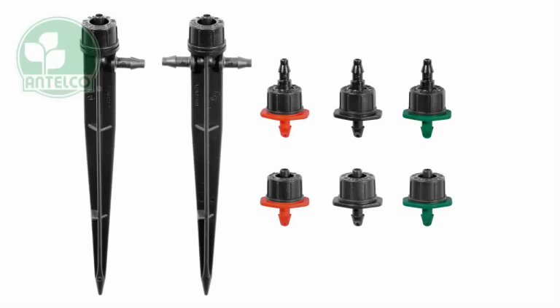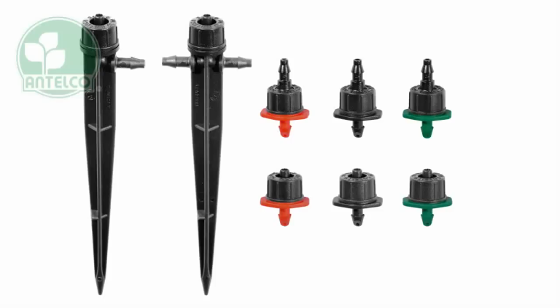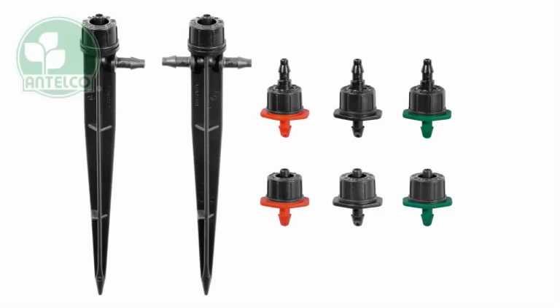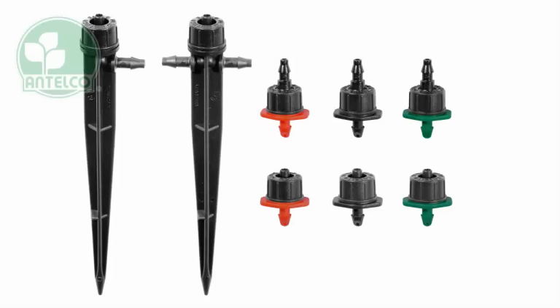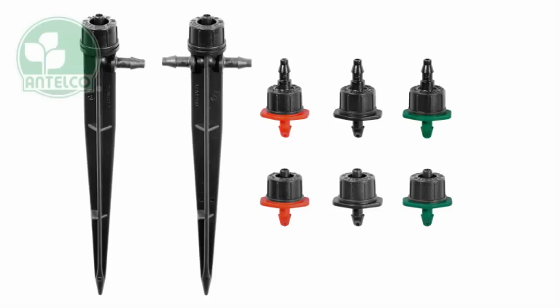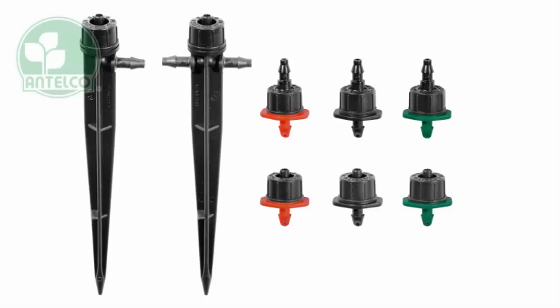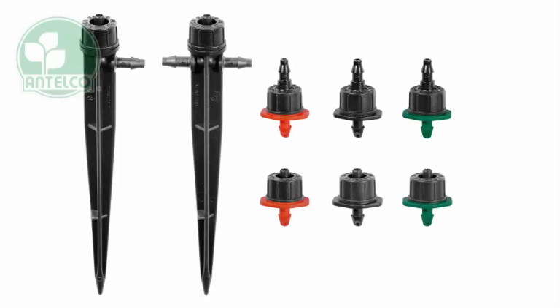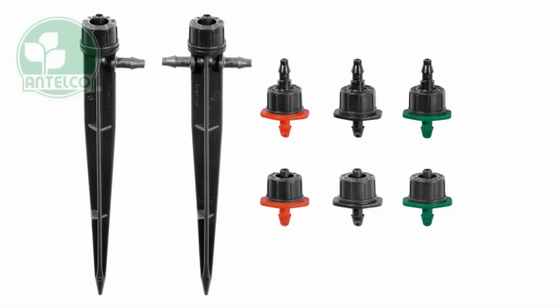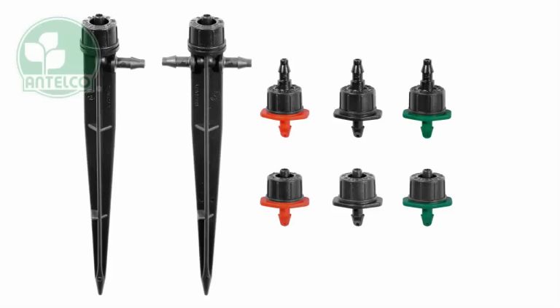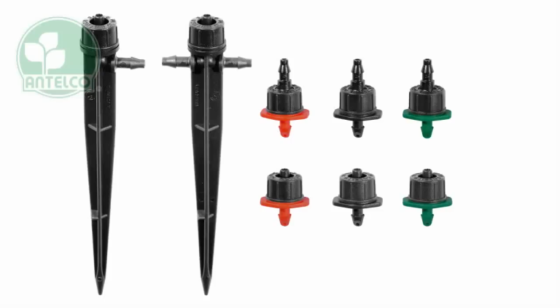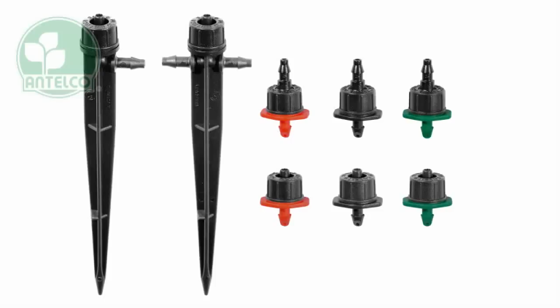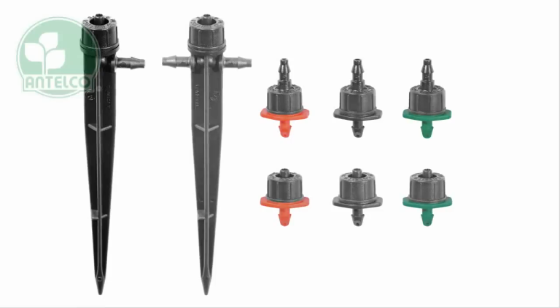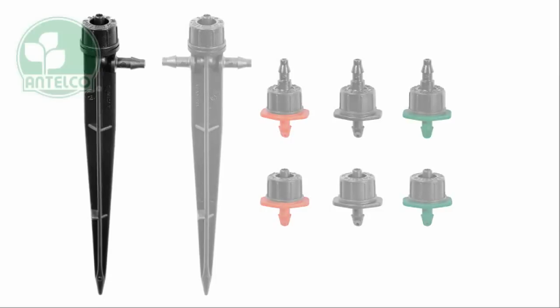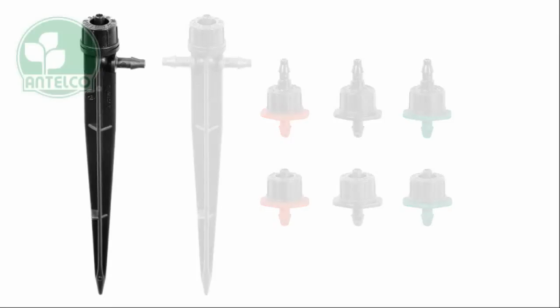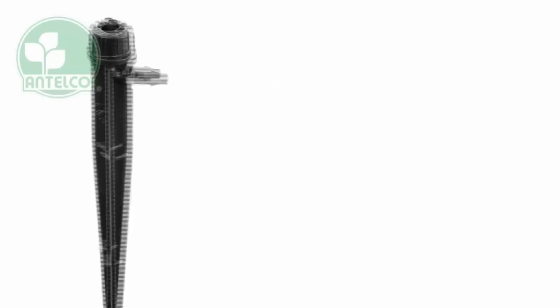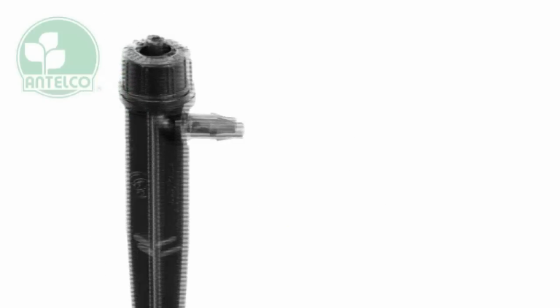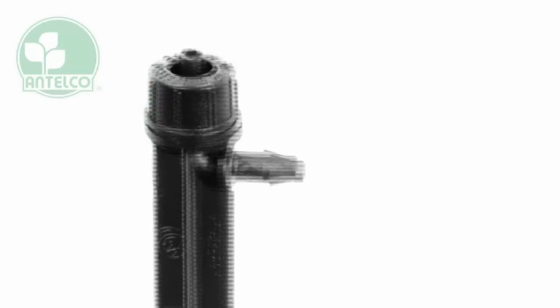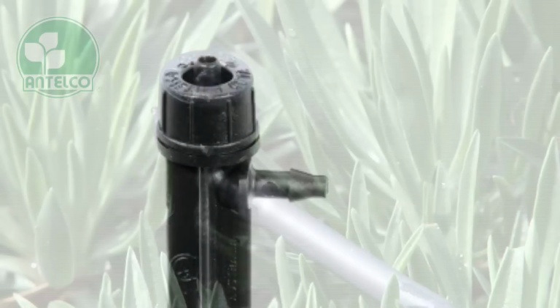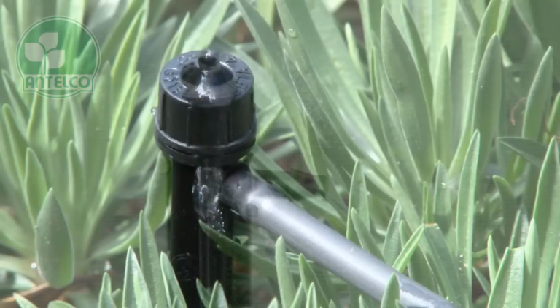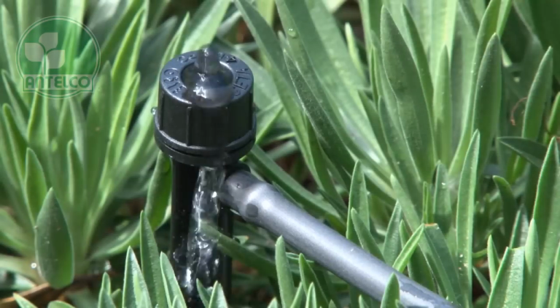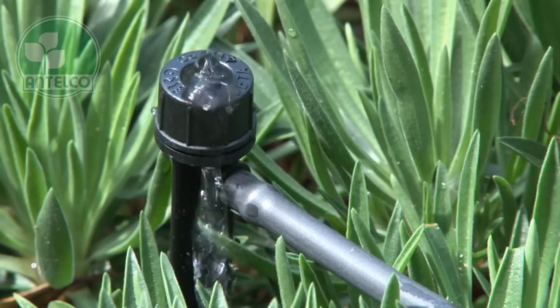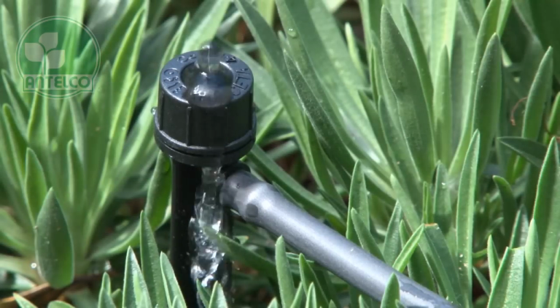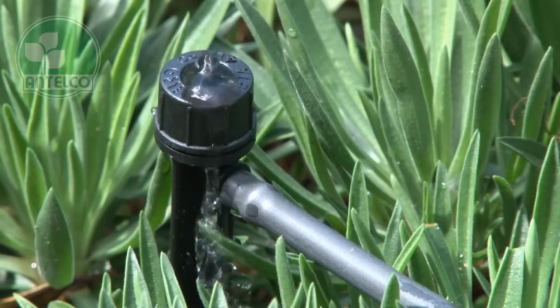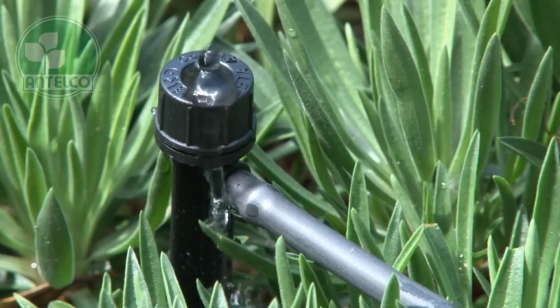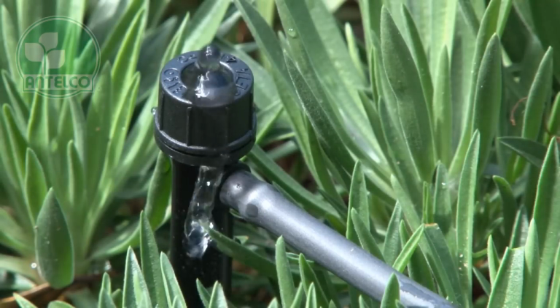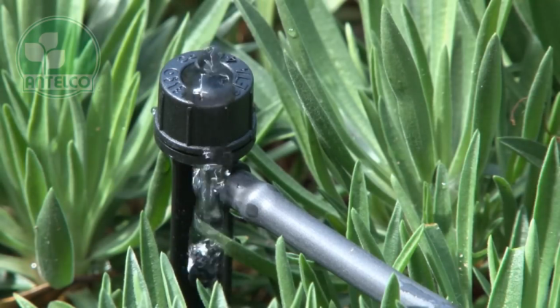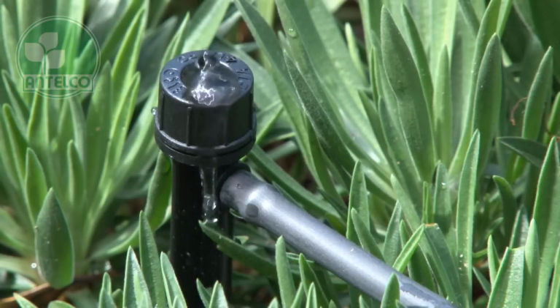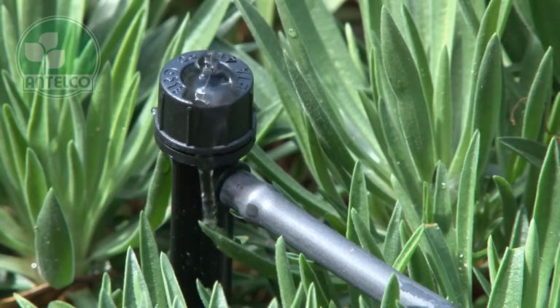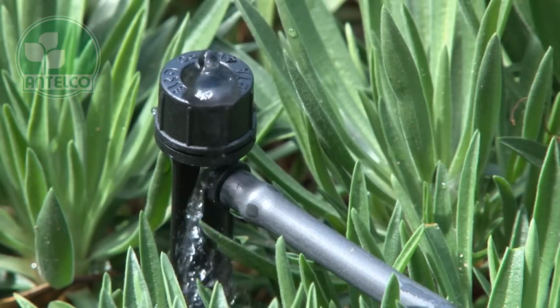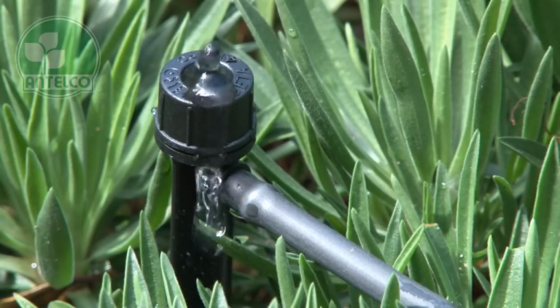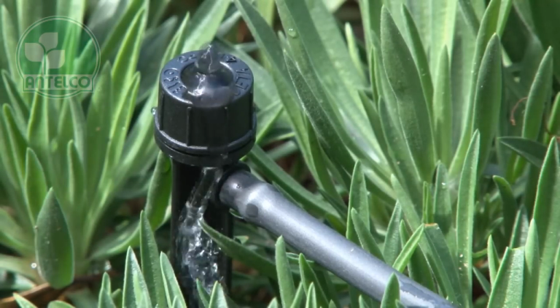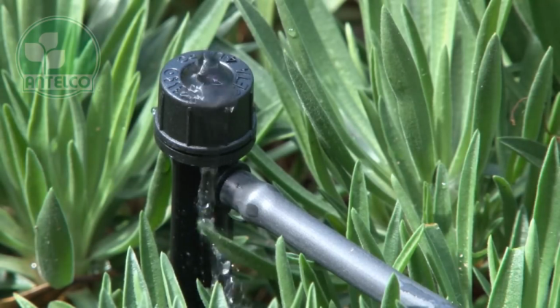The CETA is a turbulent flow compensating dripper available in colour coded 2, 4 and 8 litre per hour flow rates.